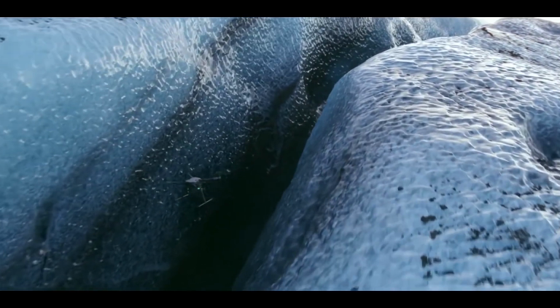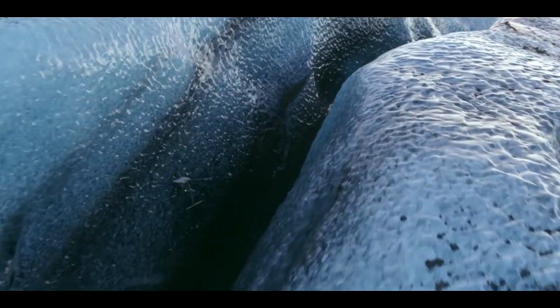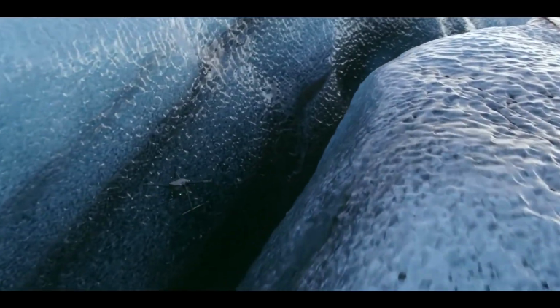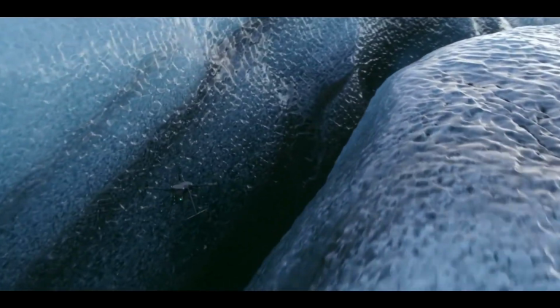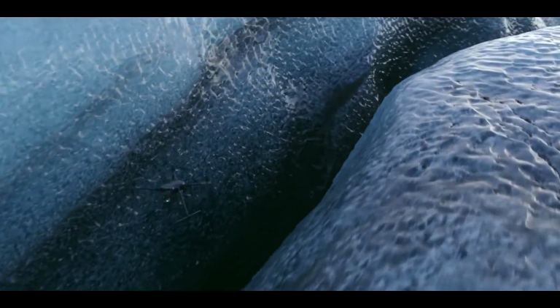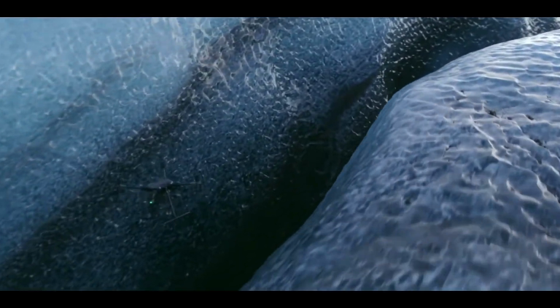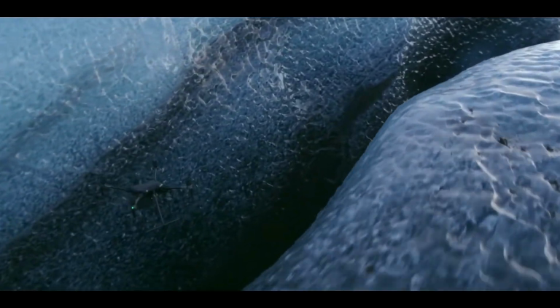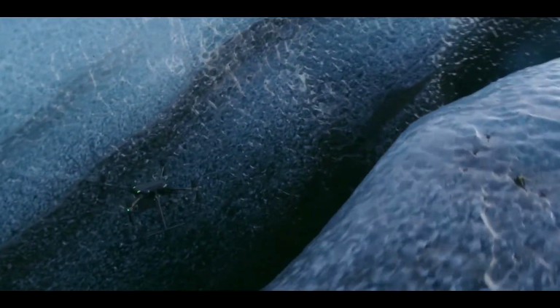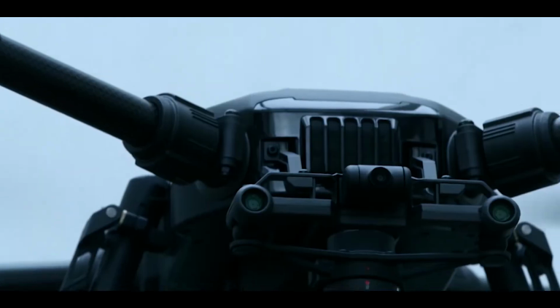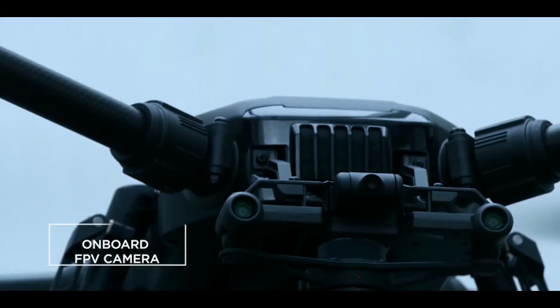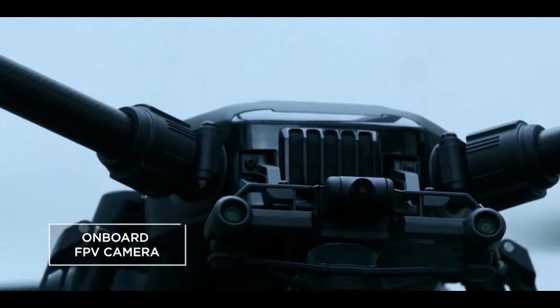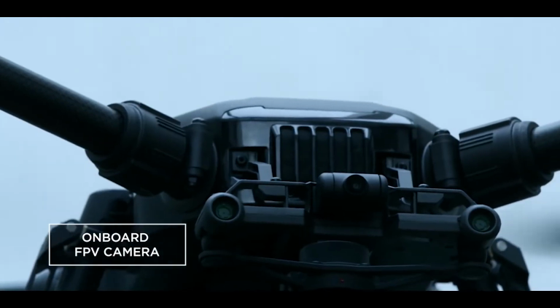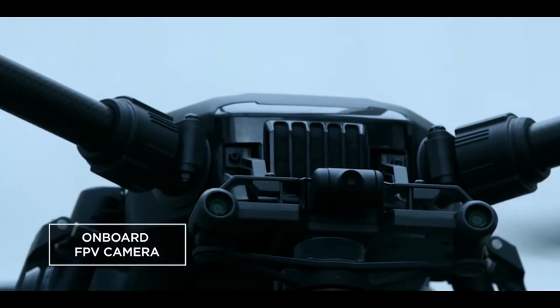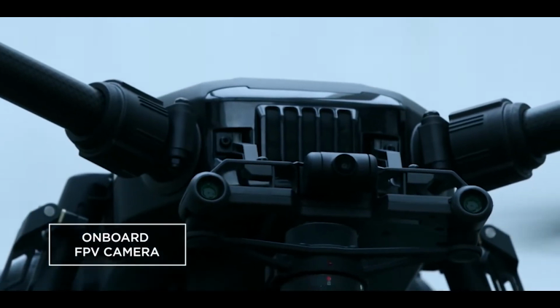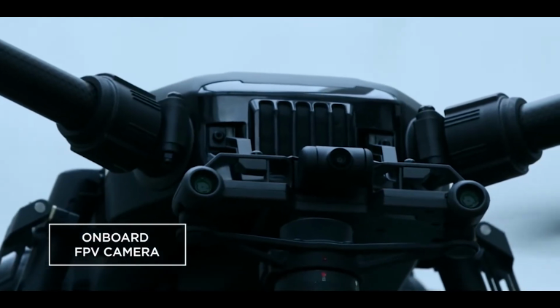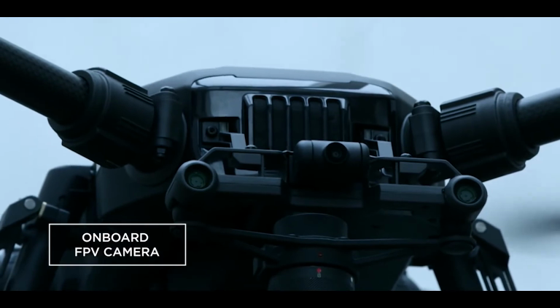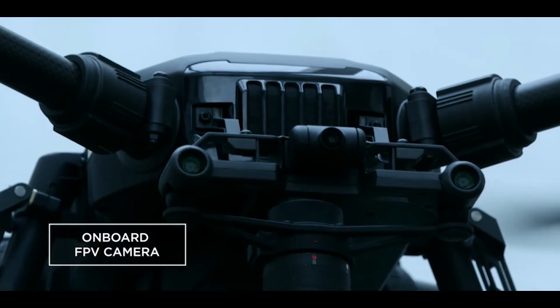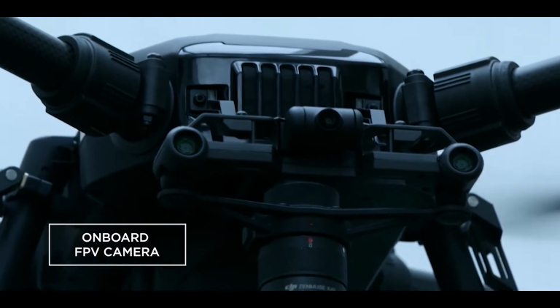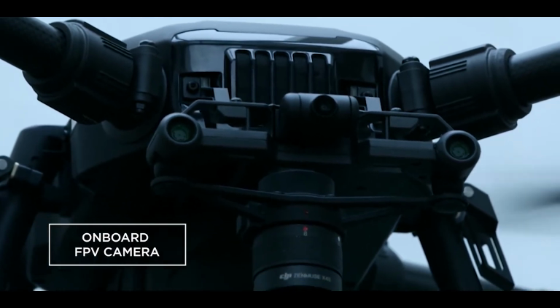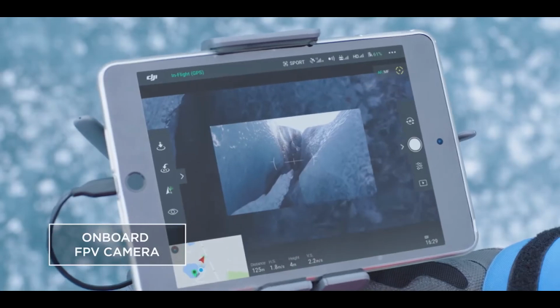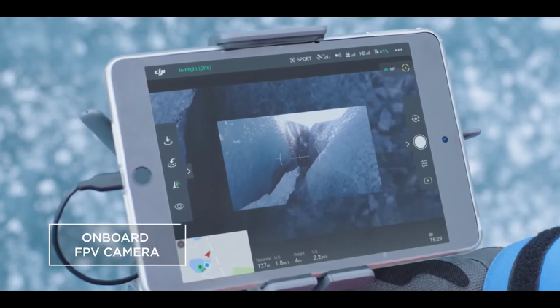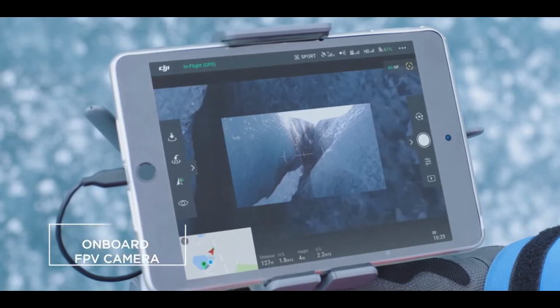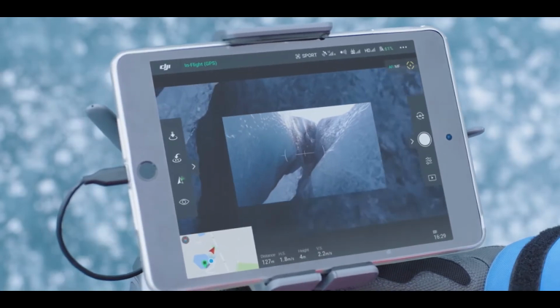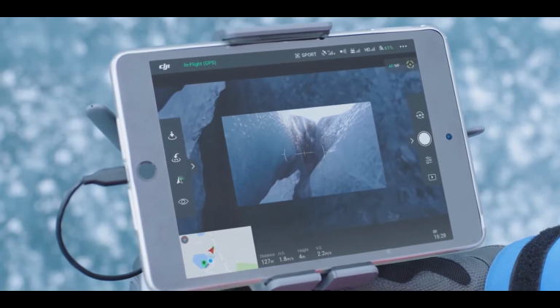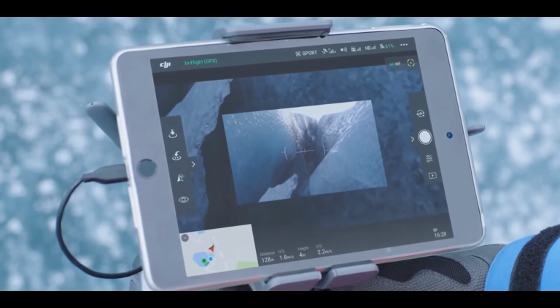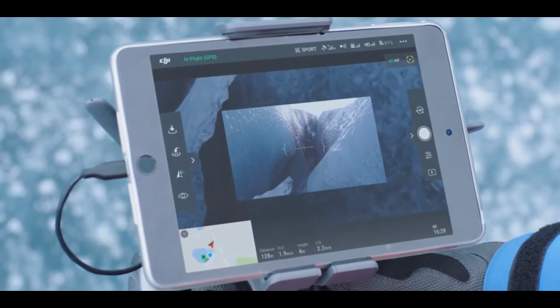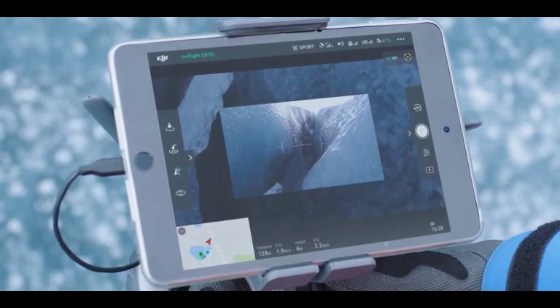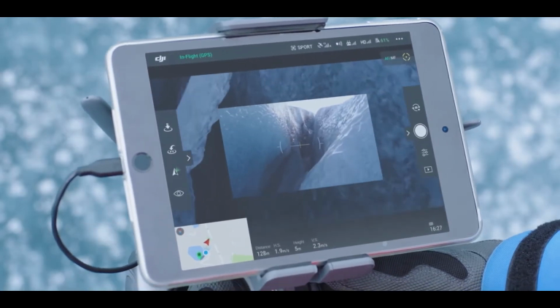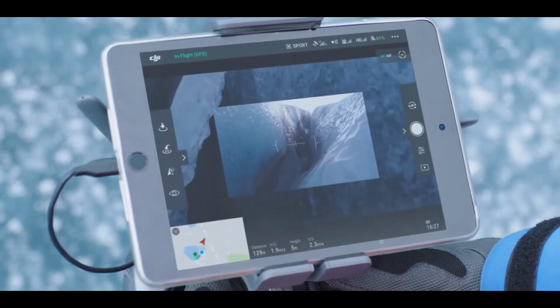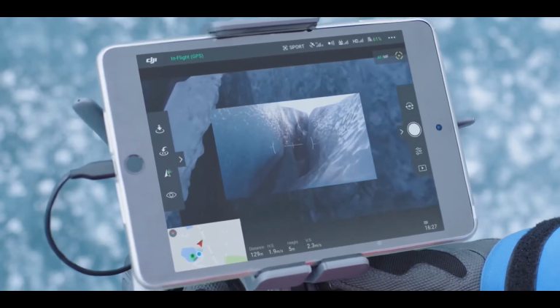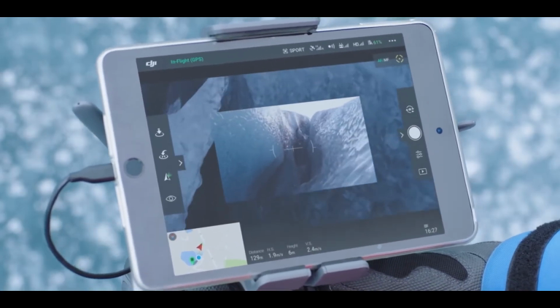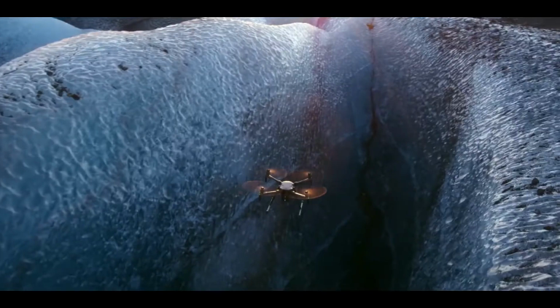With an onboard FPV camera, pilots have a real-time view in front of the aircraft to navigate confidently through complex environments.